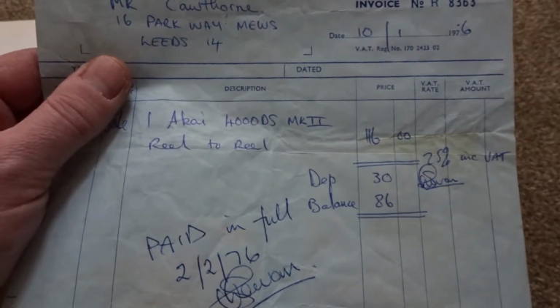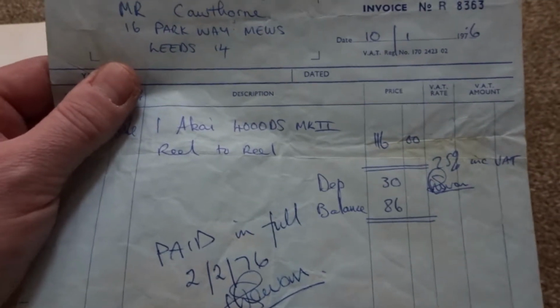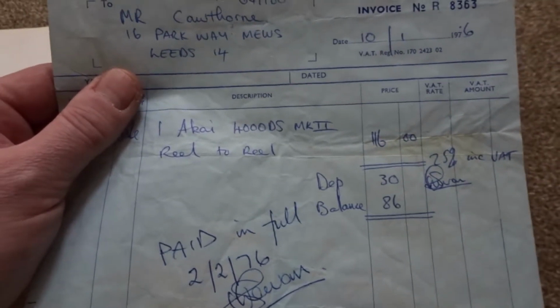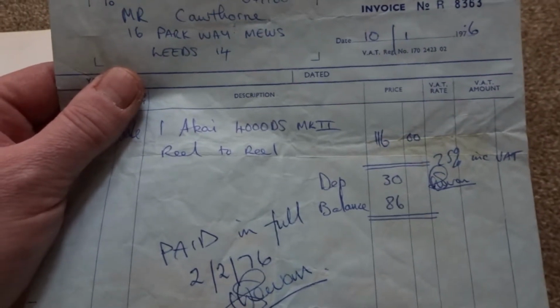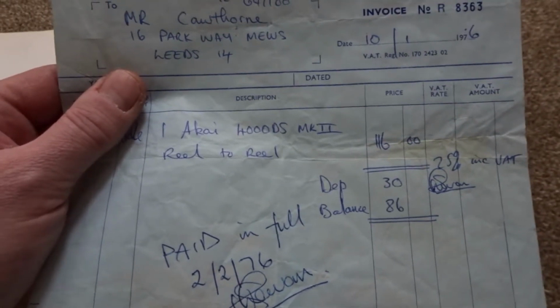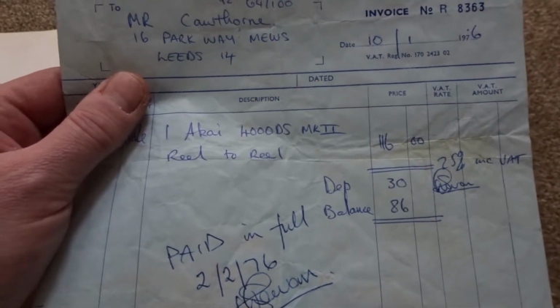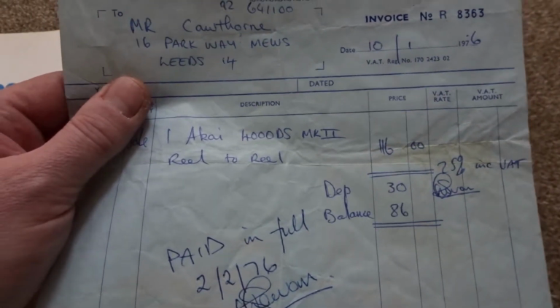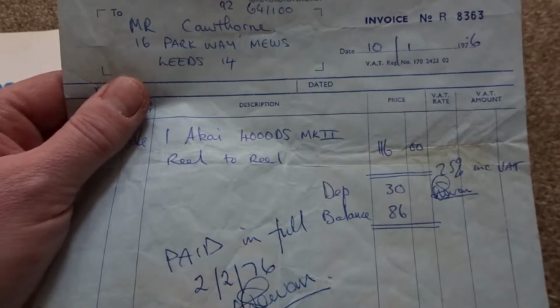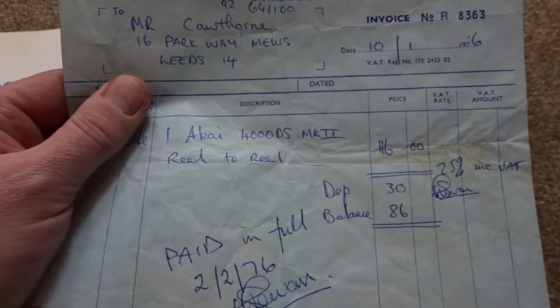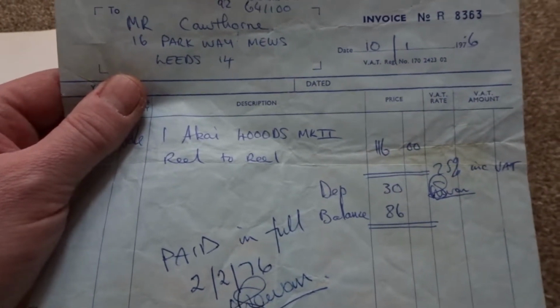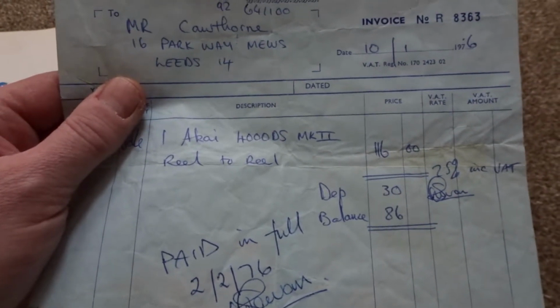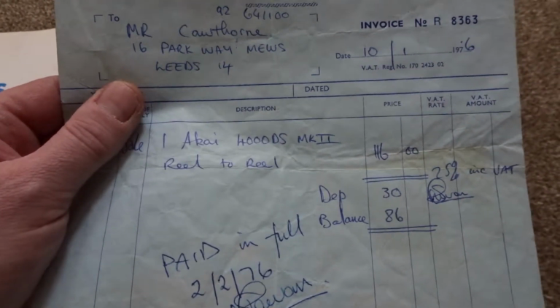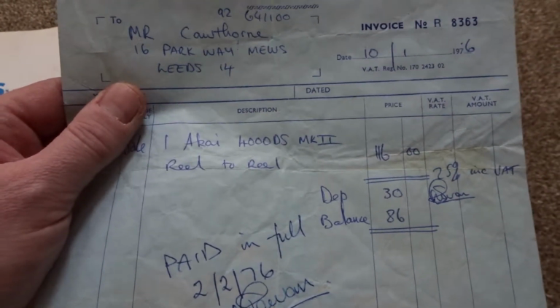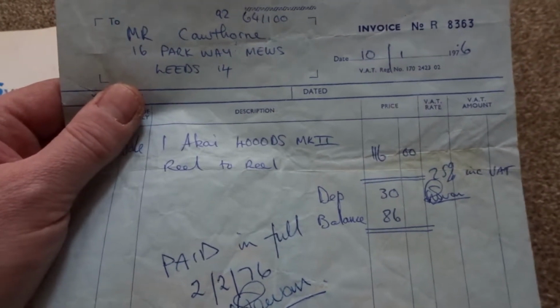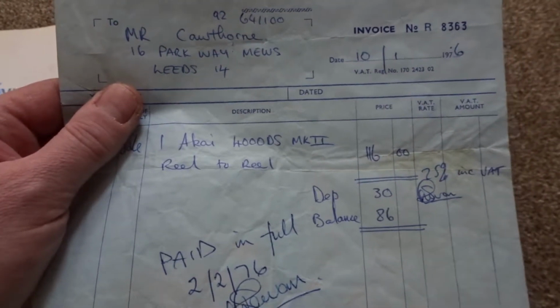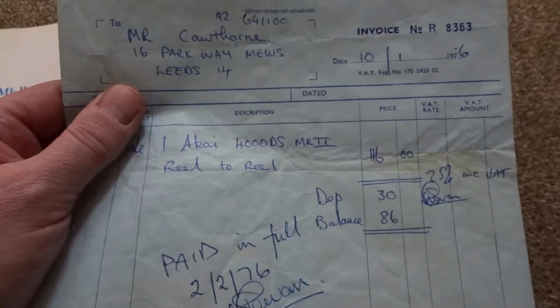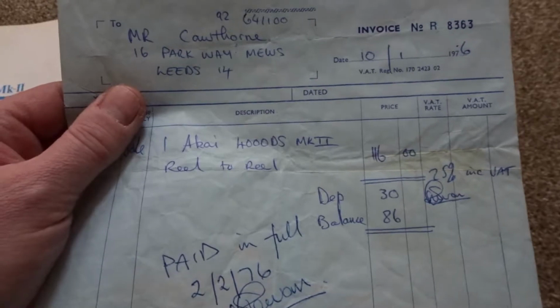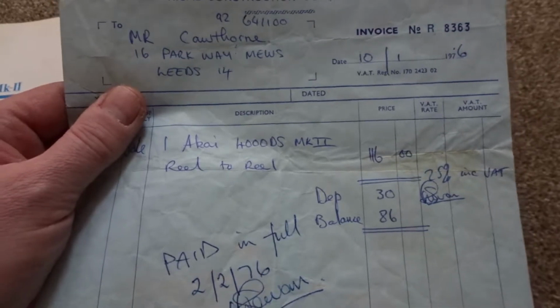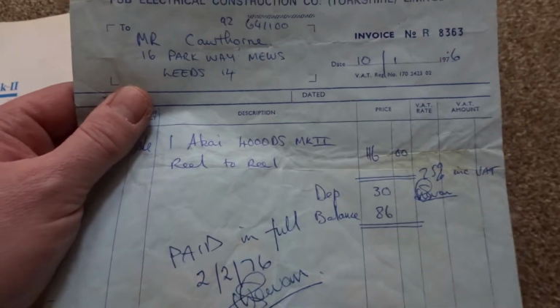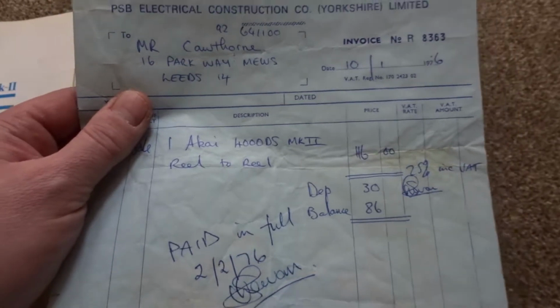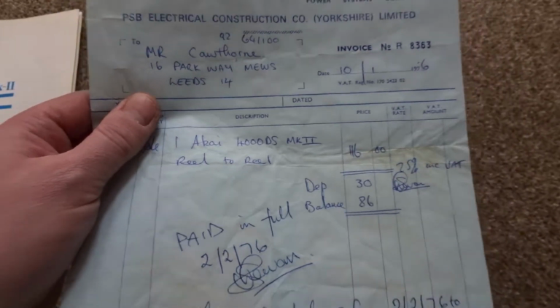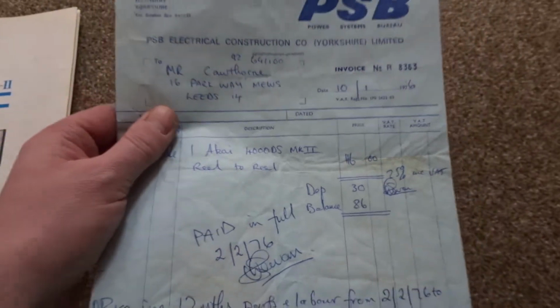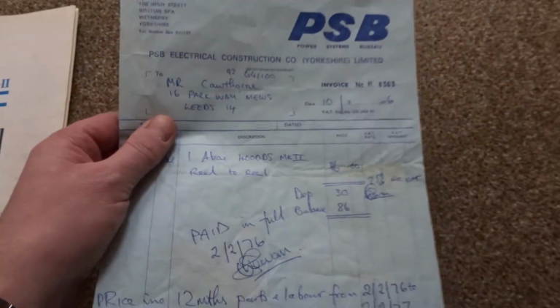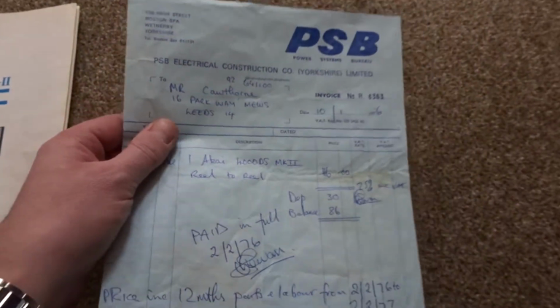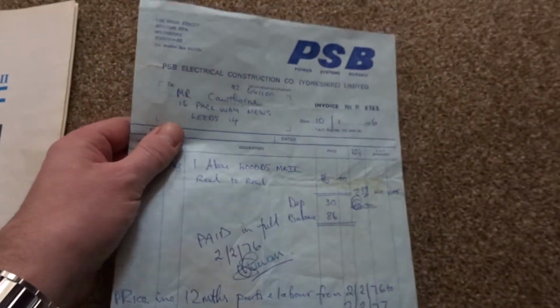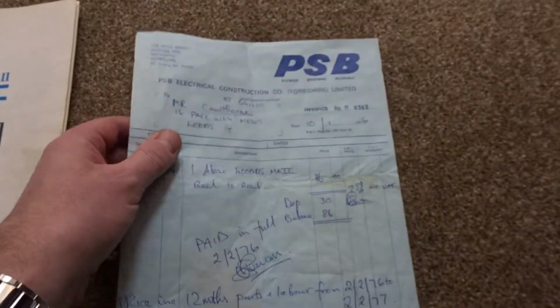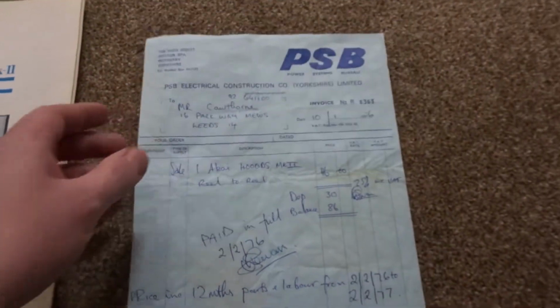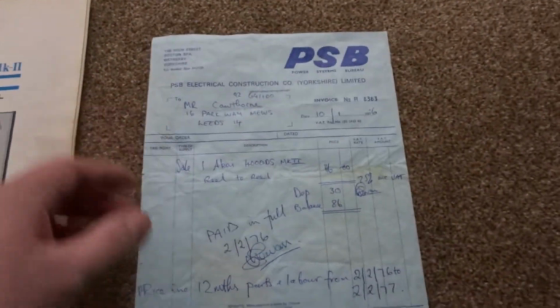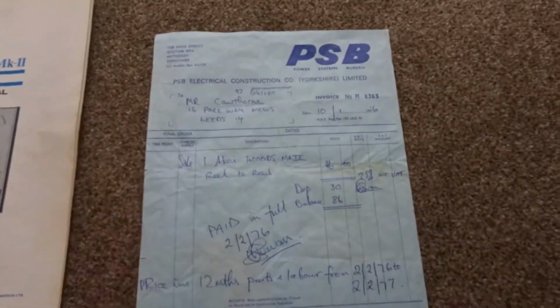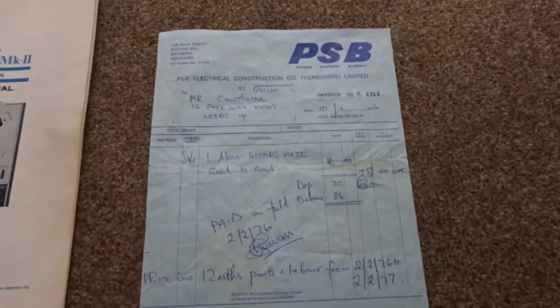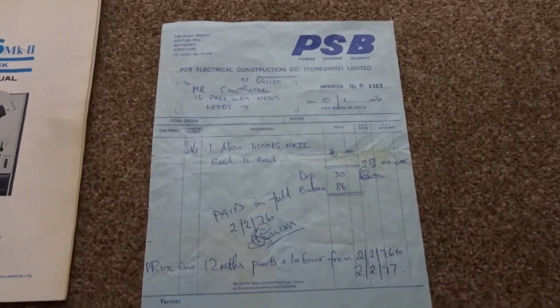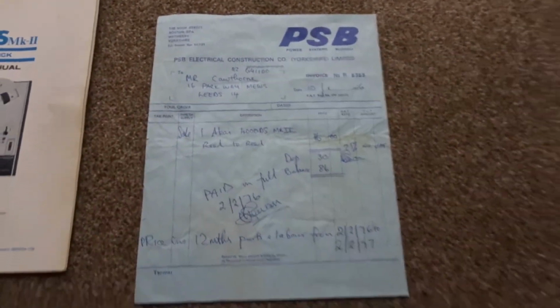He must have saved up for it, really wanted it — seen it in the window many times, from what my mother's told me — and he bought it.